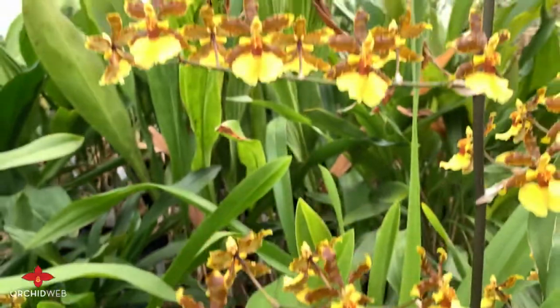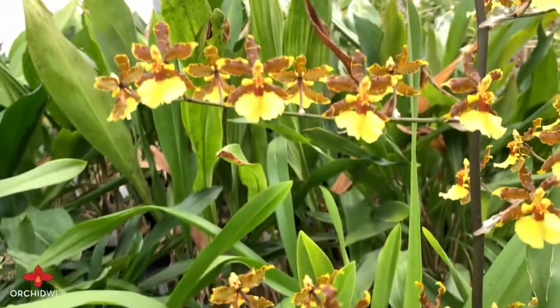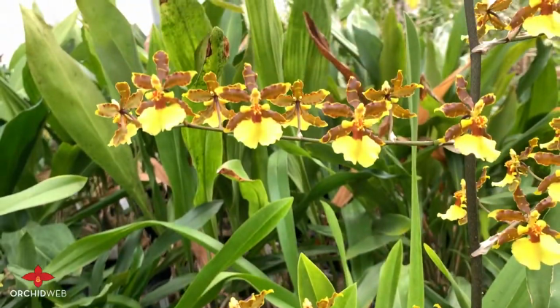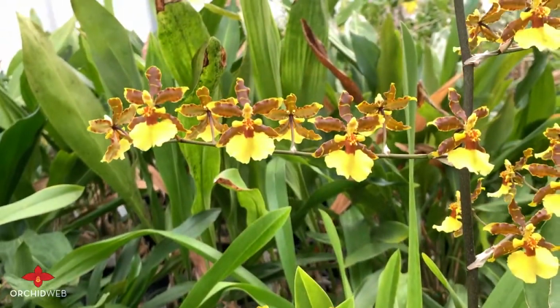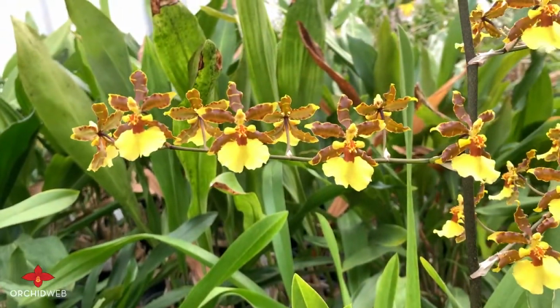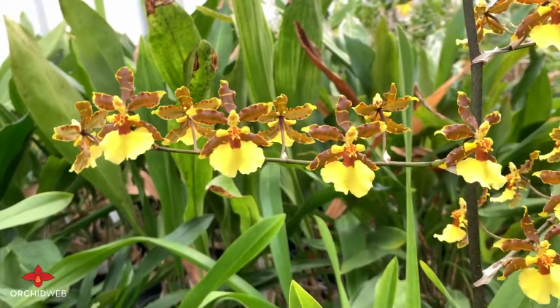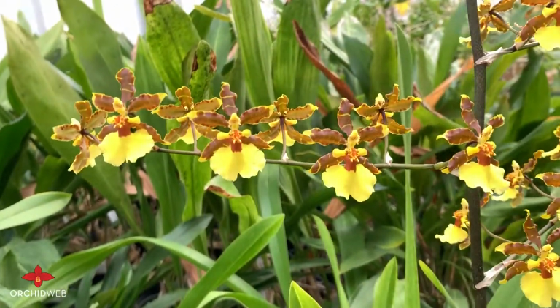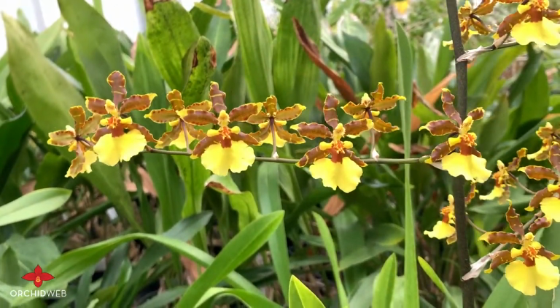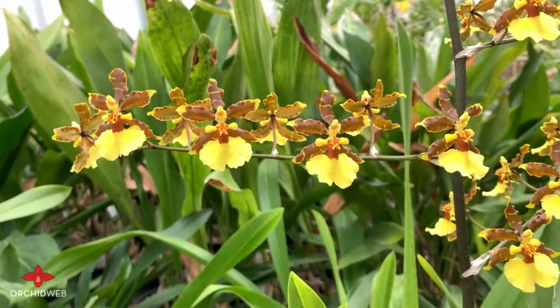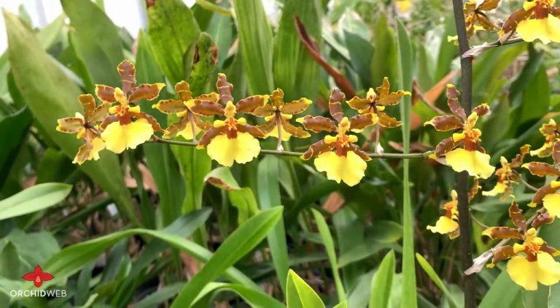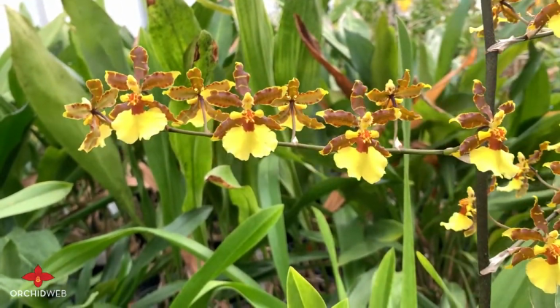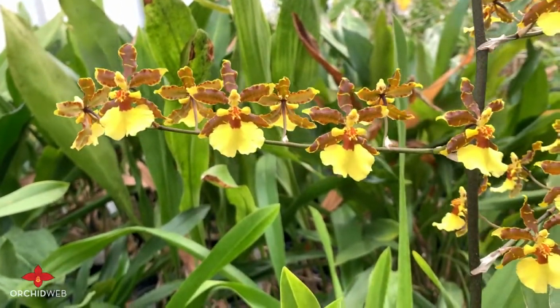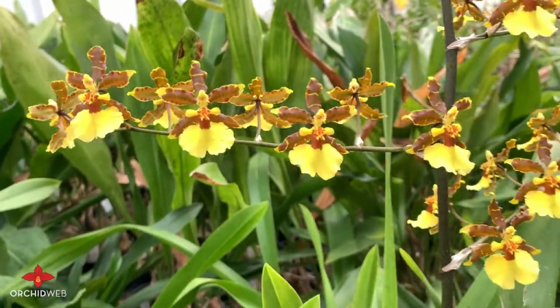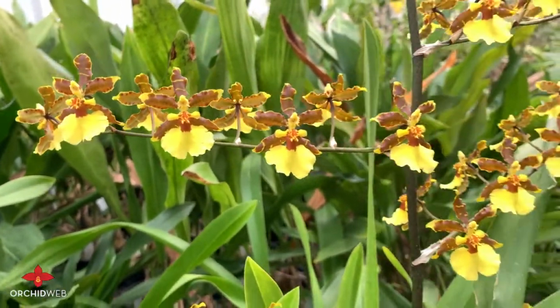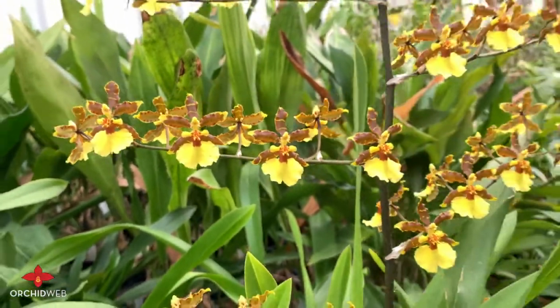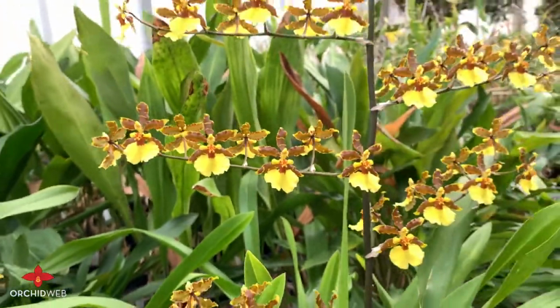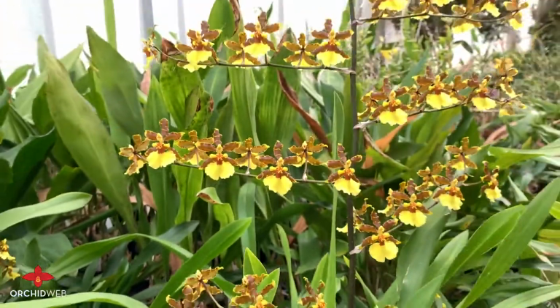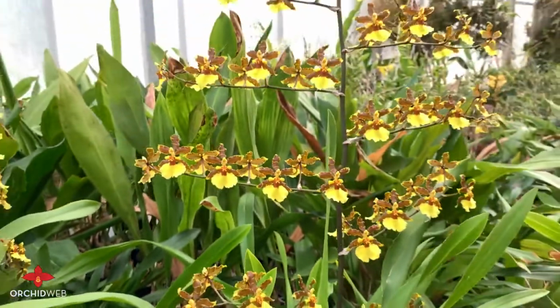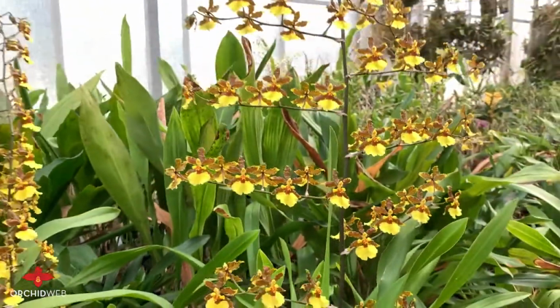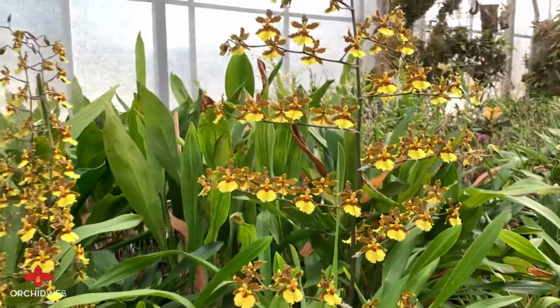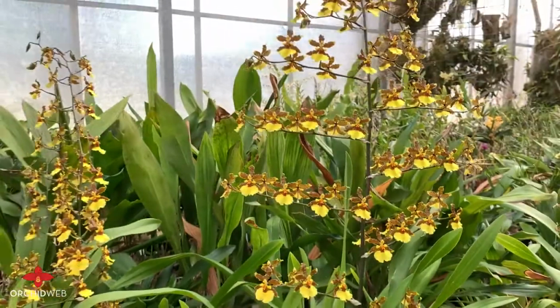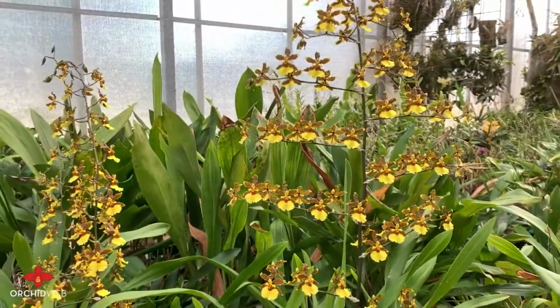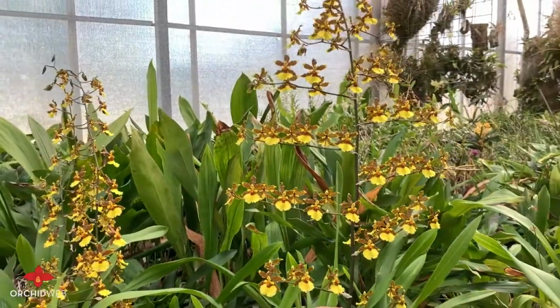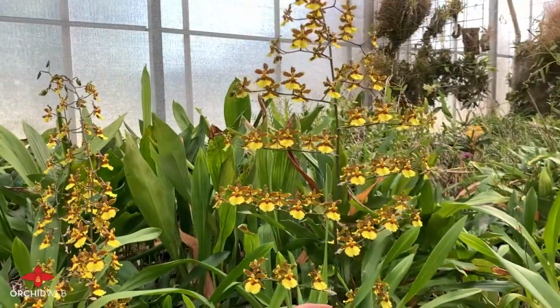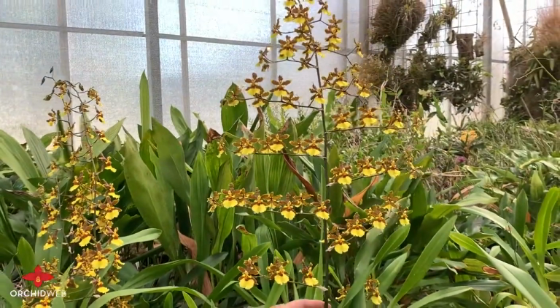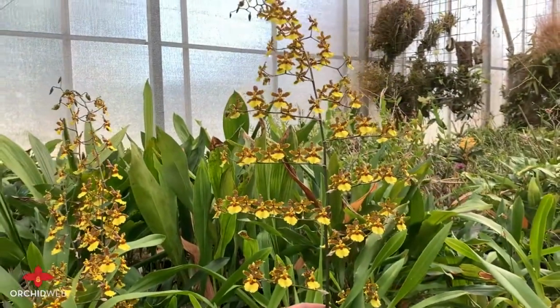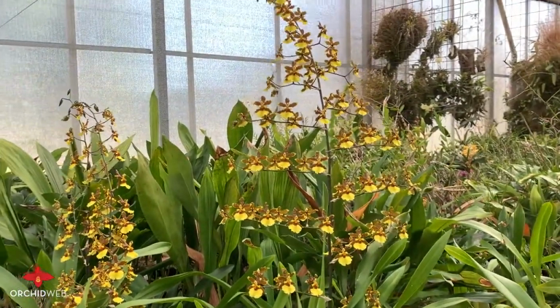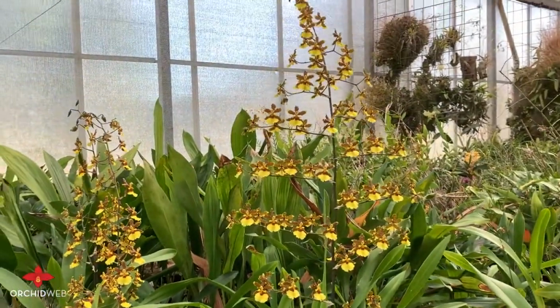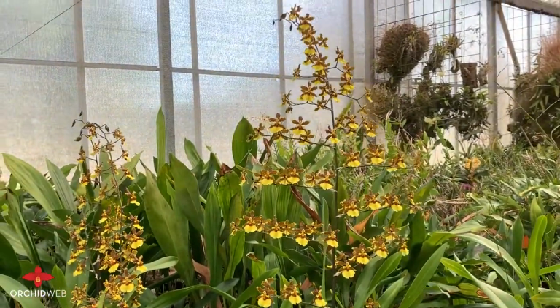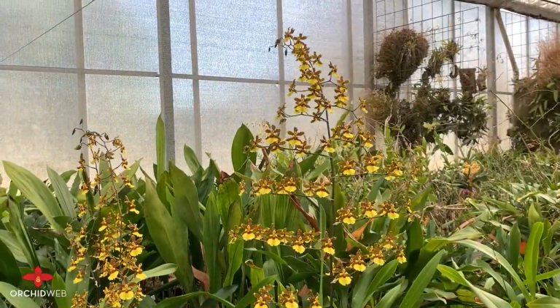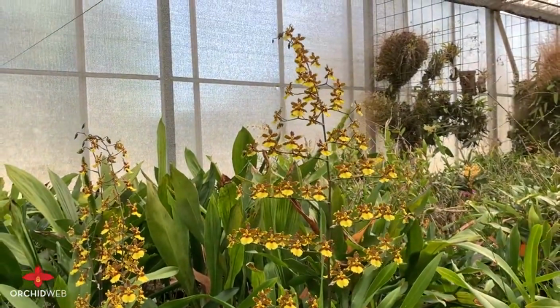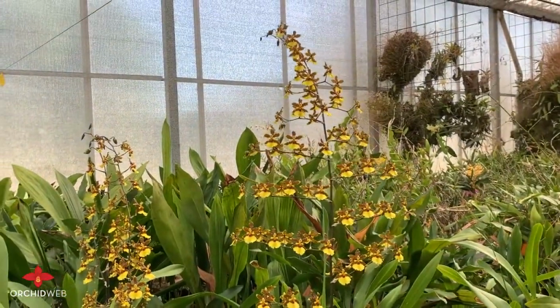This flower spike you see here is about four feet tall, but we have seen this plant with spikes six feet tall.